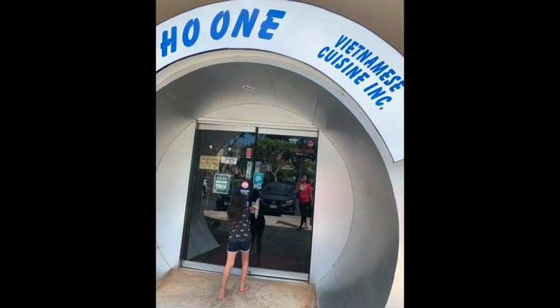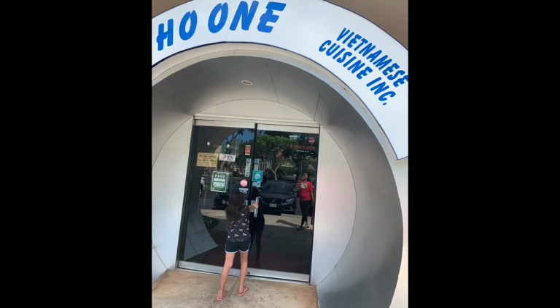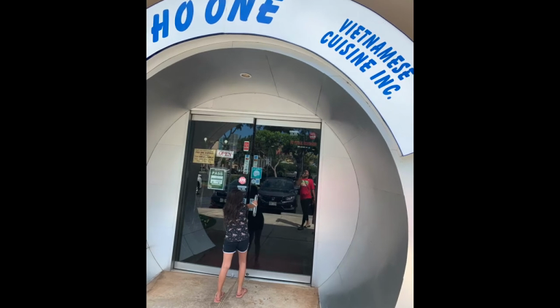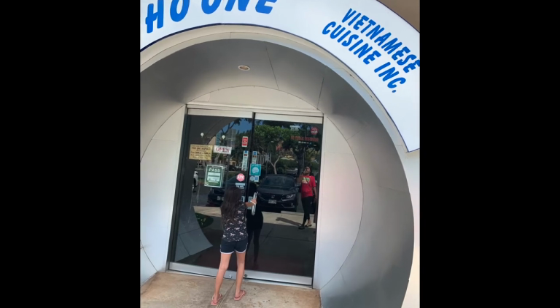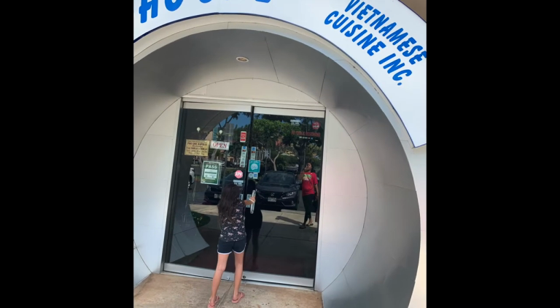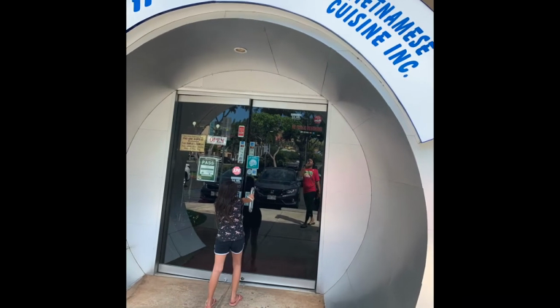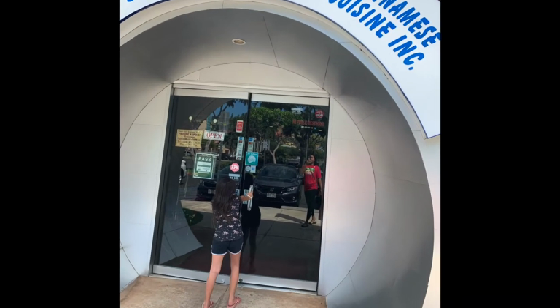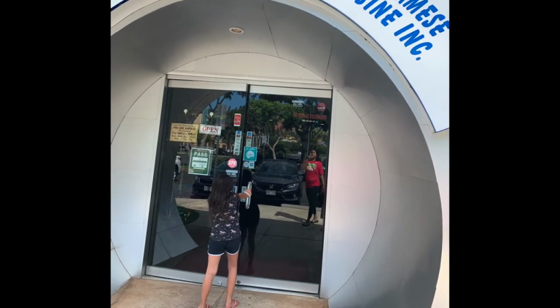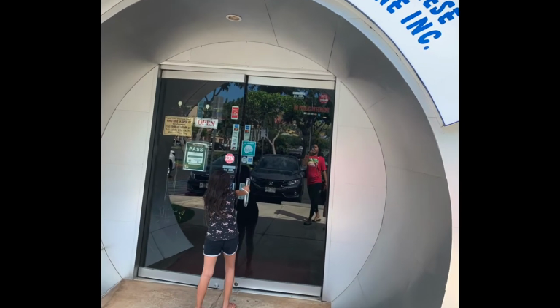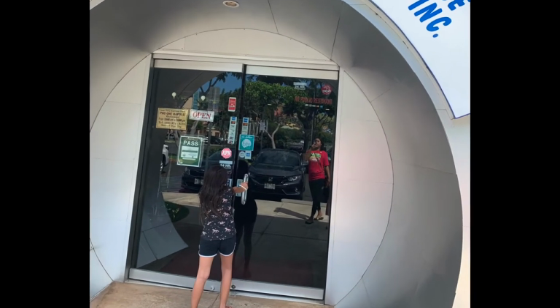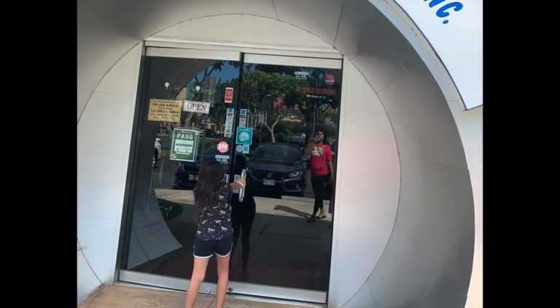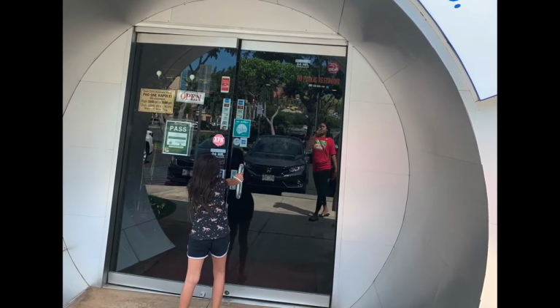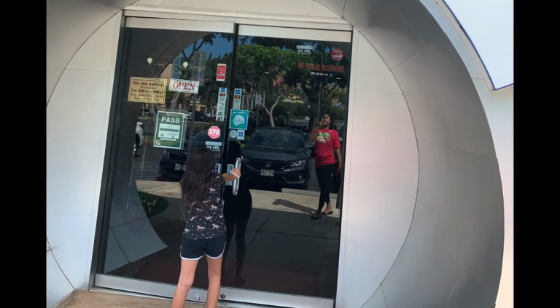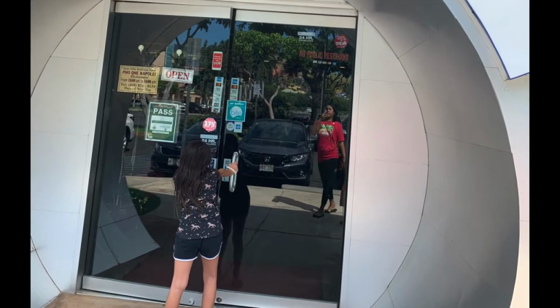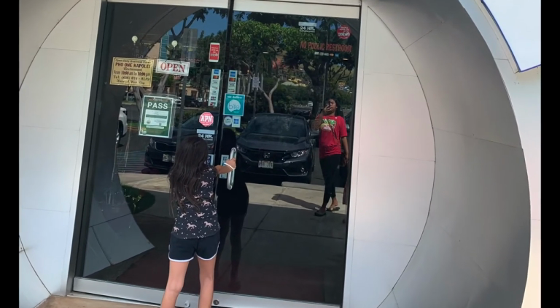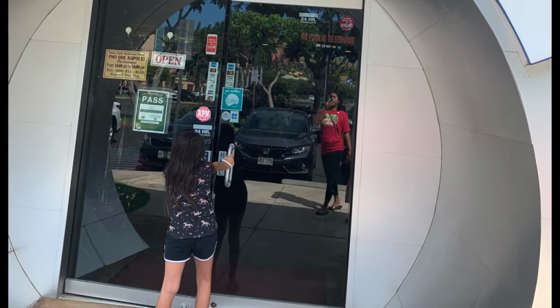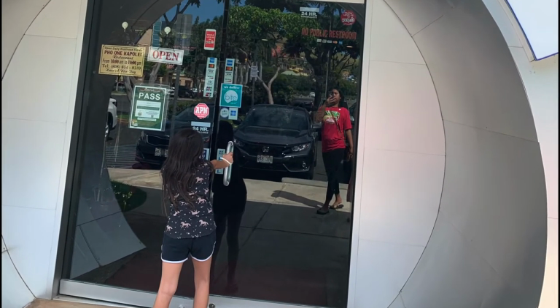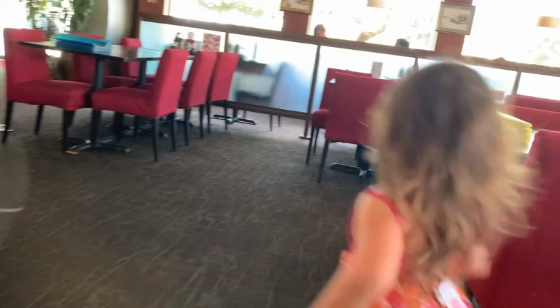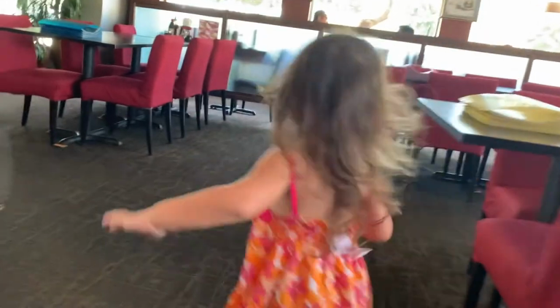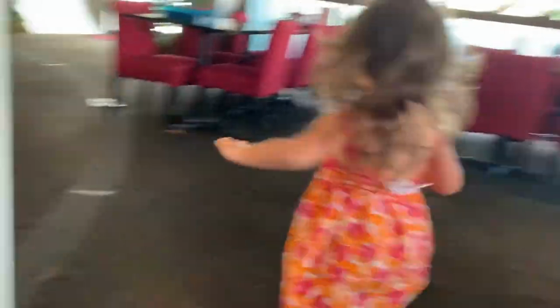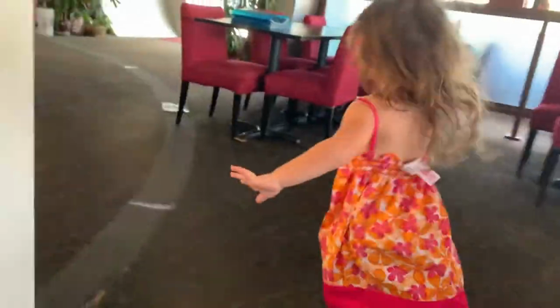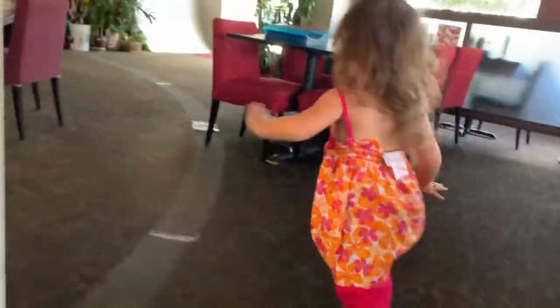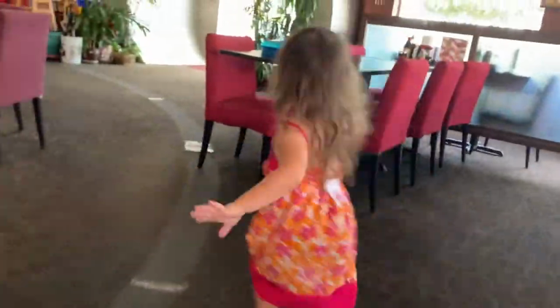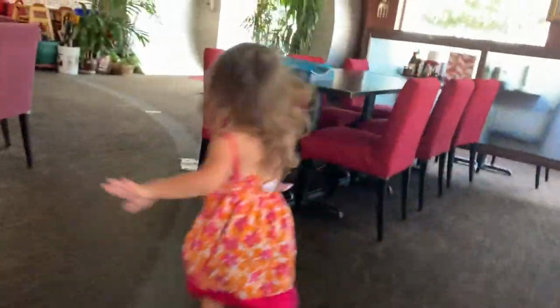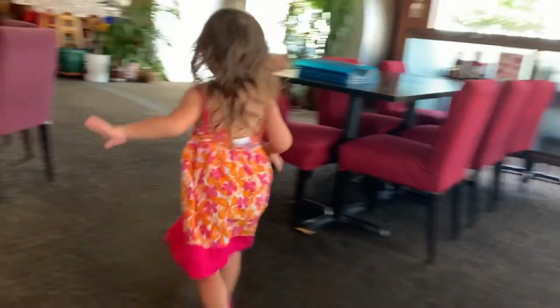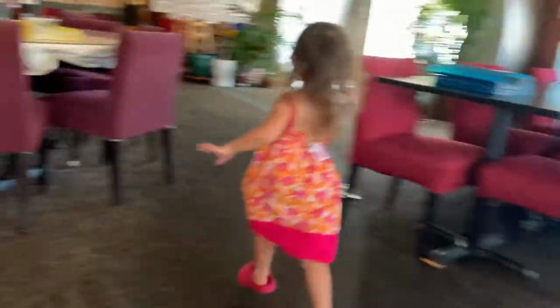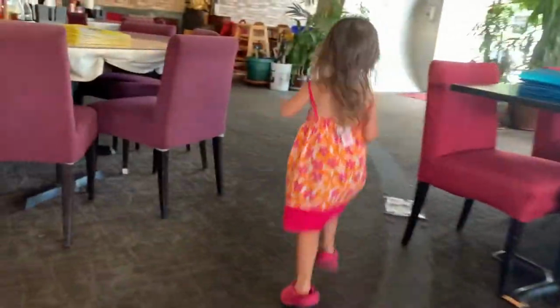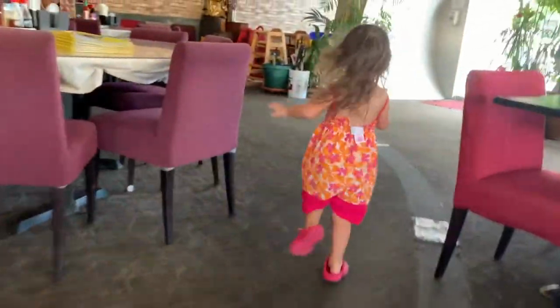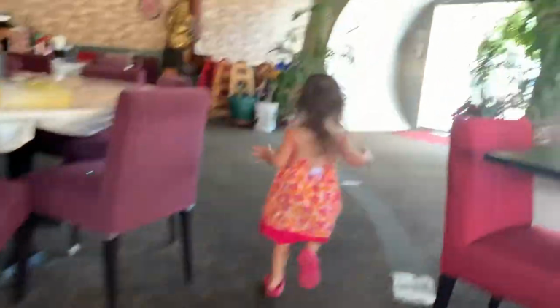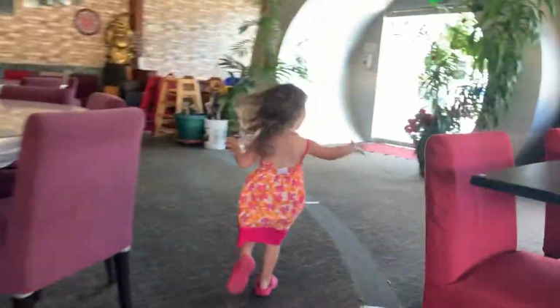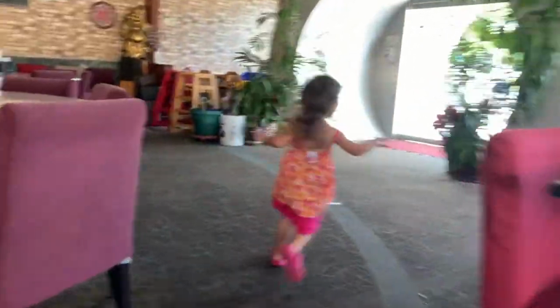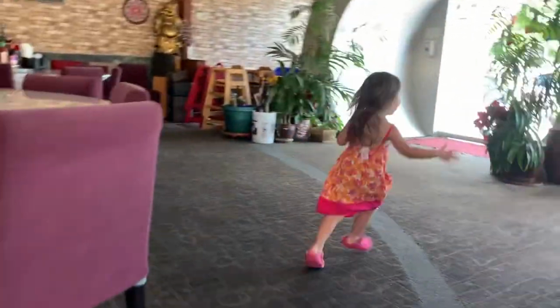Aloha! Welcome to Holo Holo Adventures where we talk about travel, food, and lifestyle.